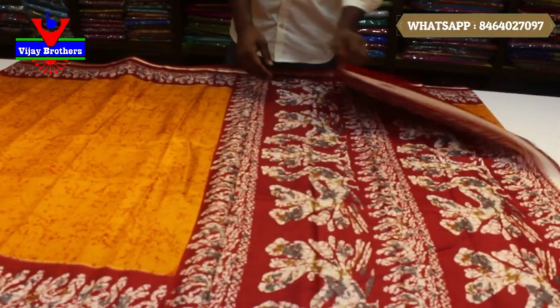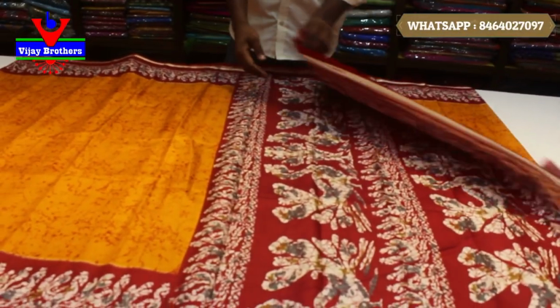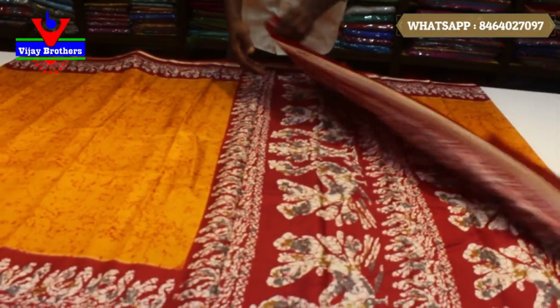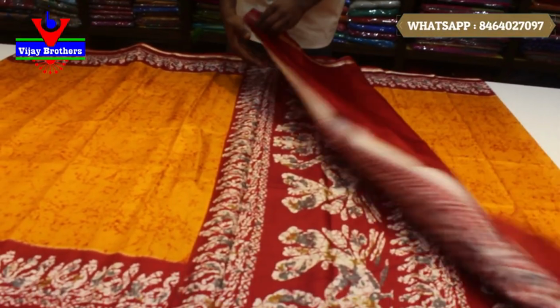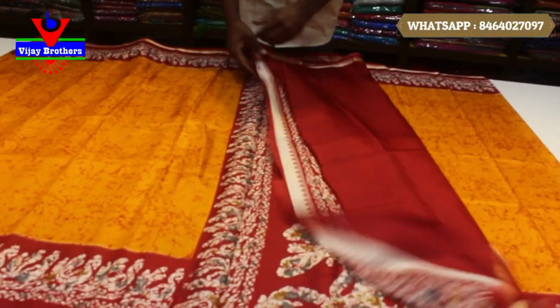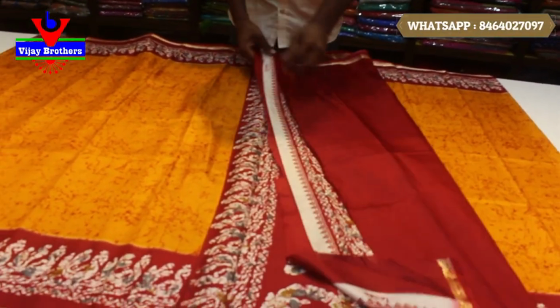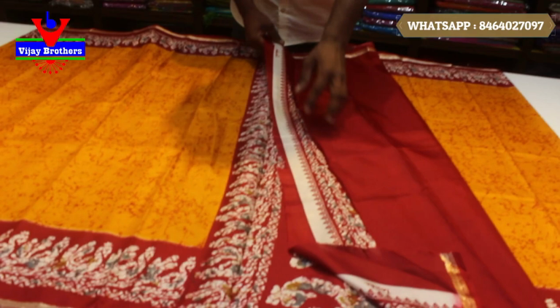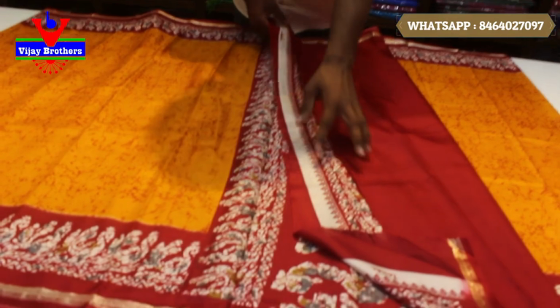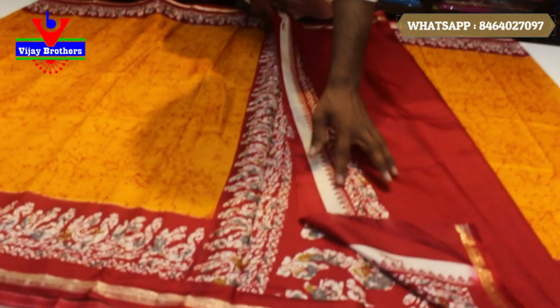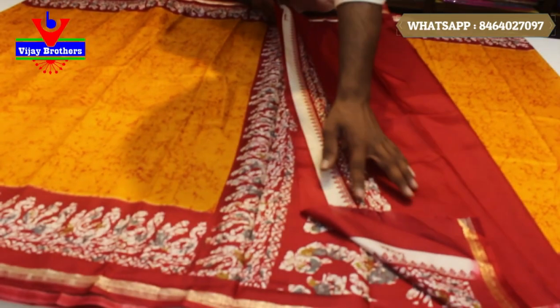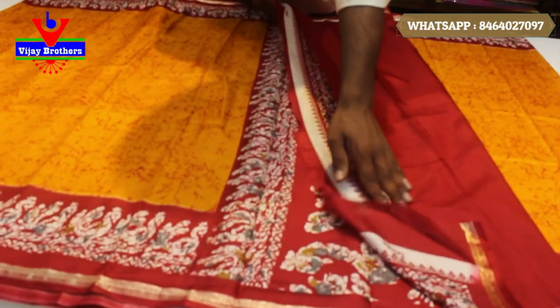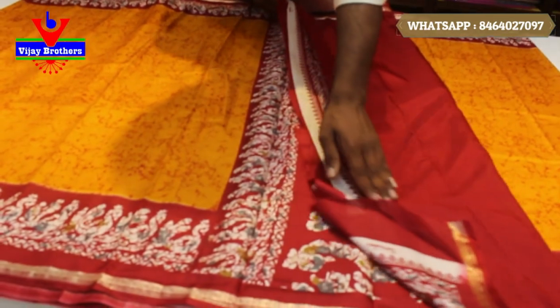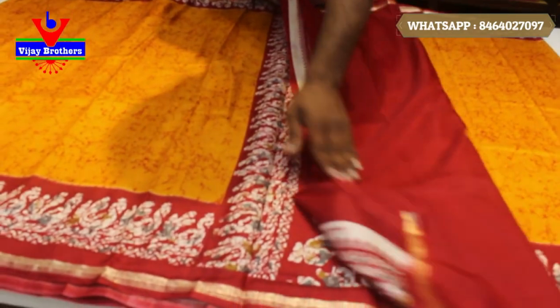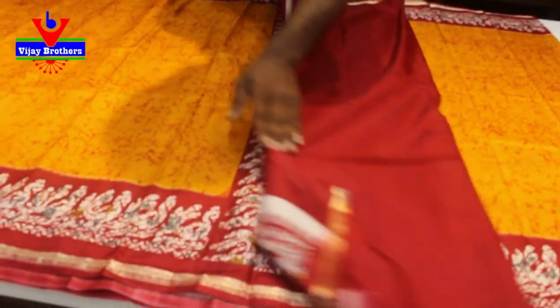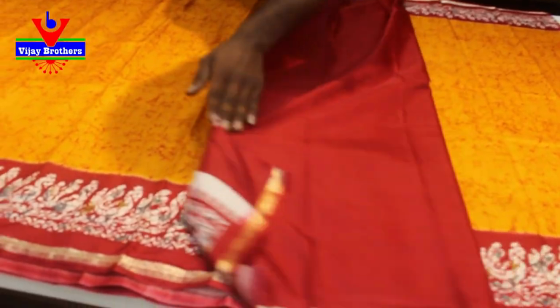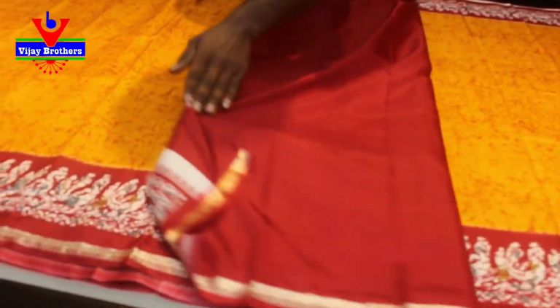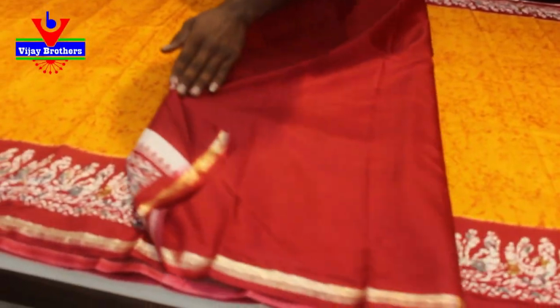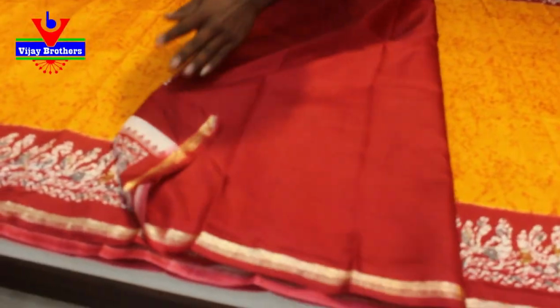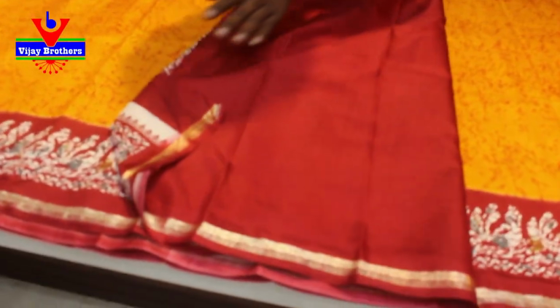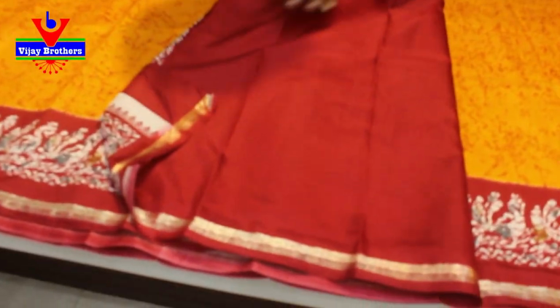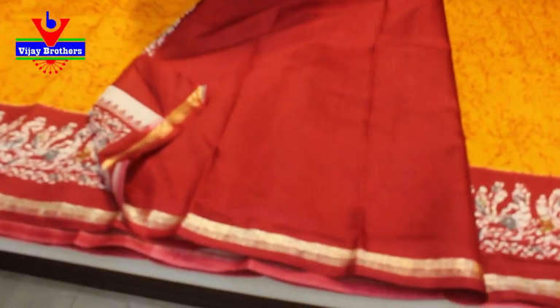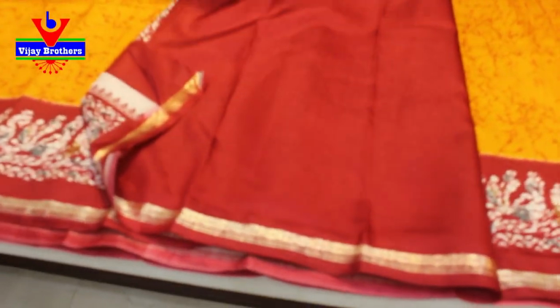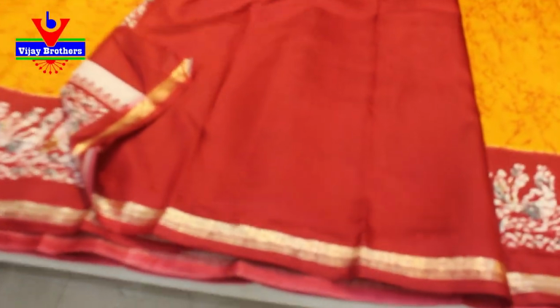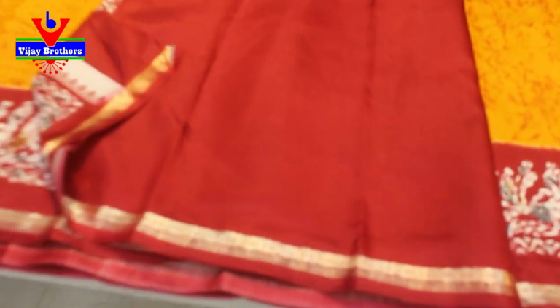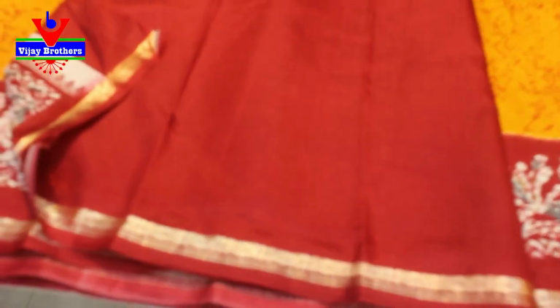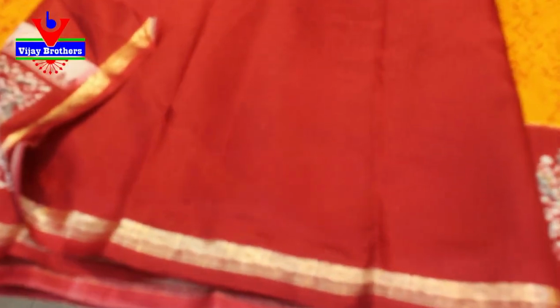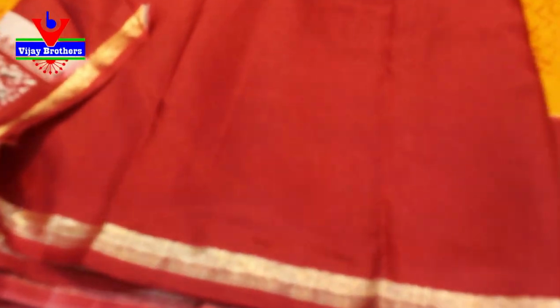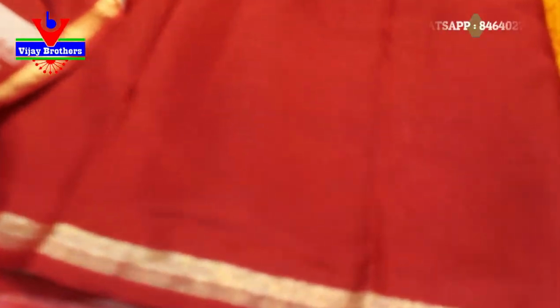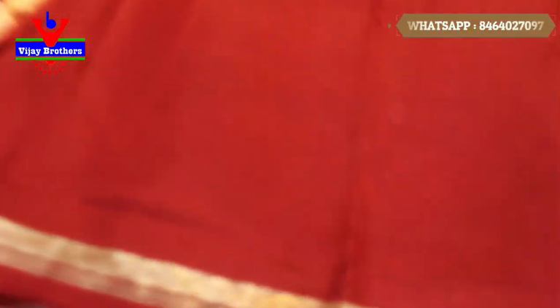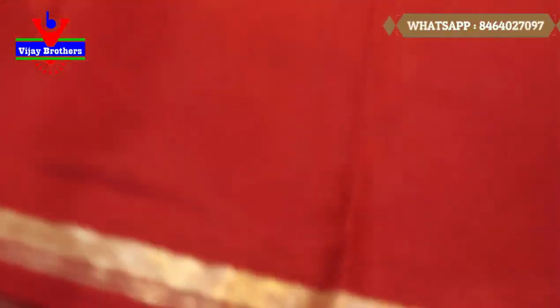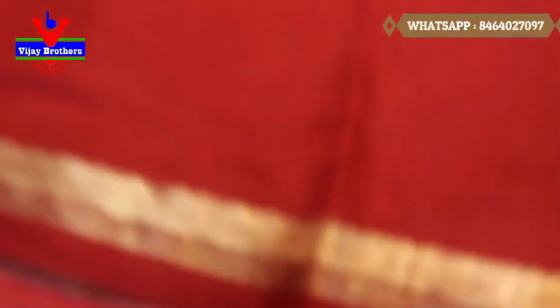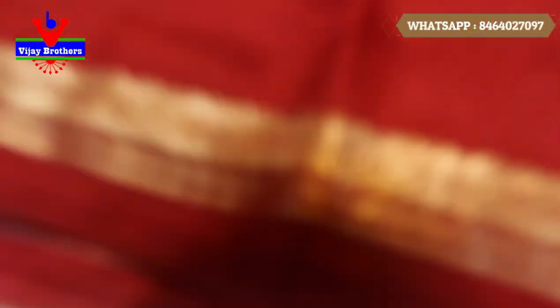And next, we have a blouse. We have a plain style, we have a small piping style.